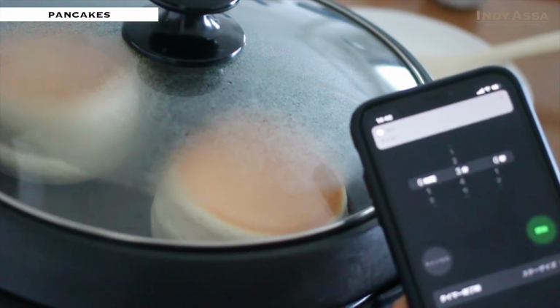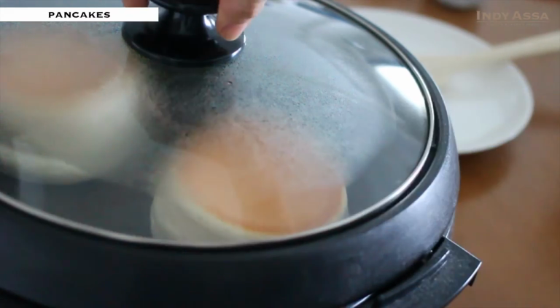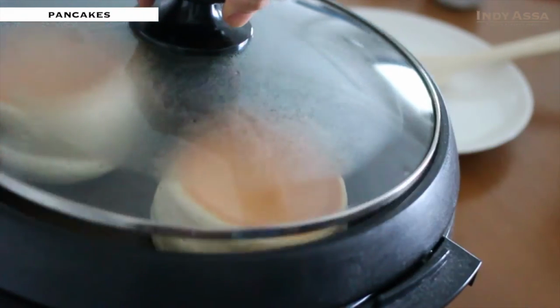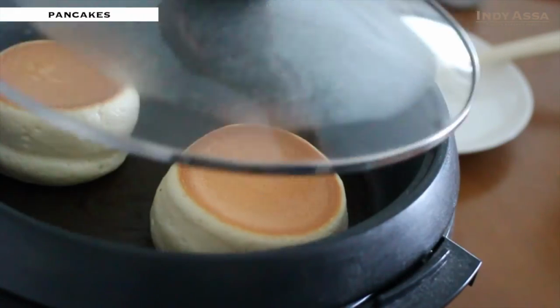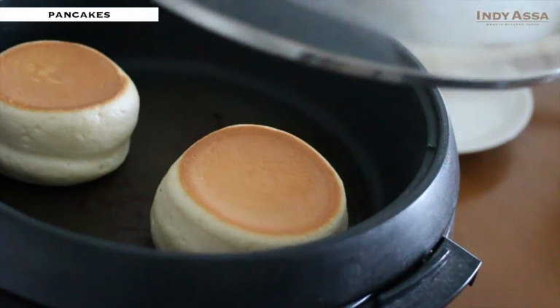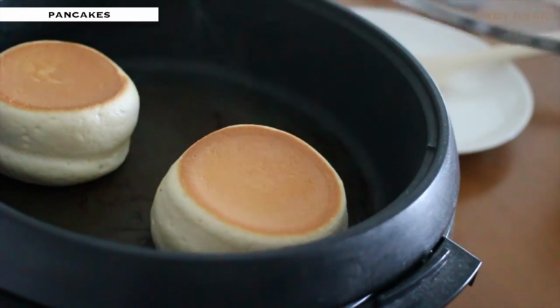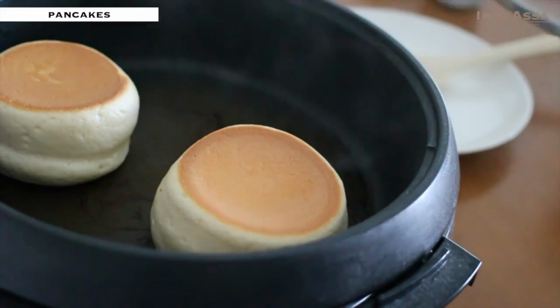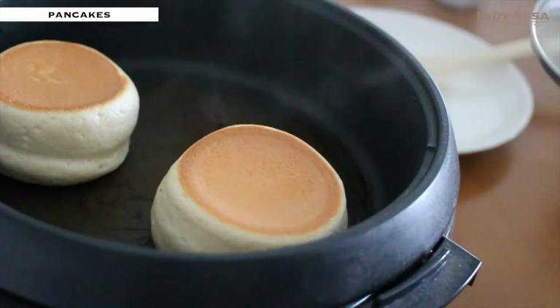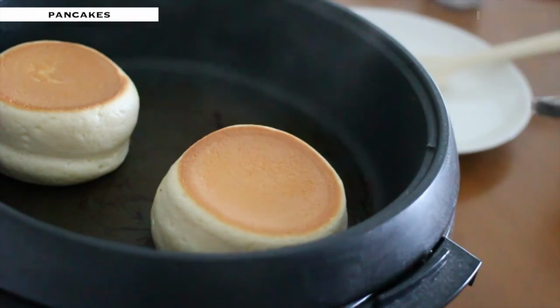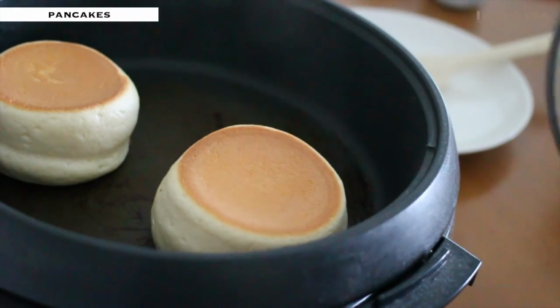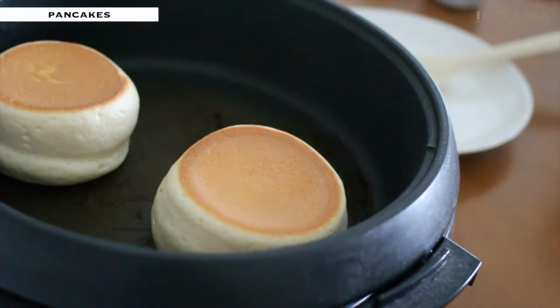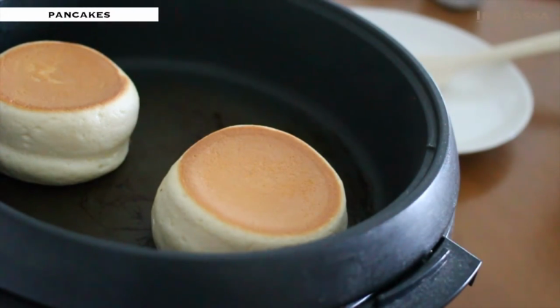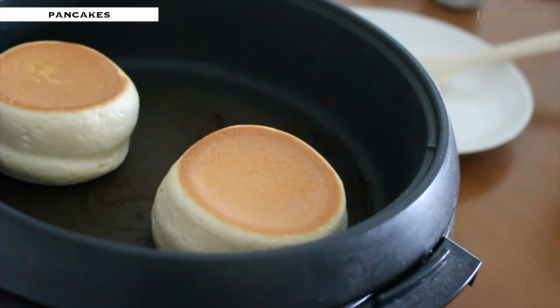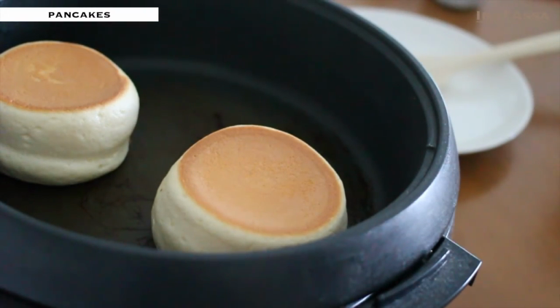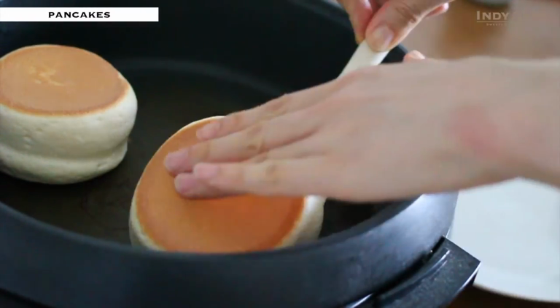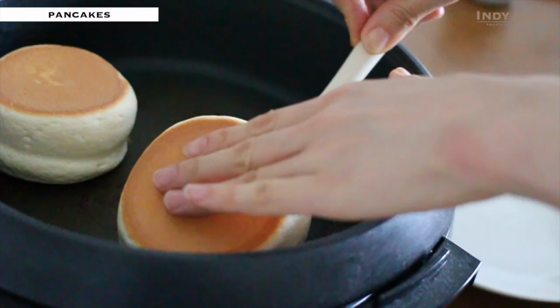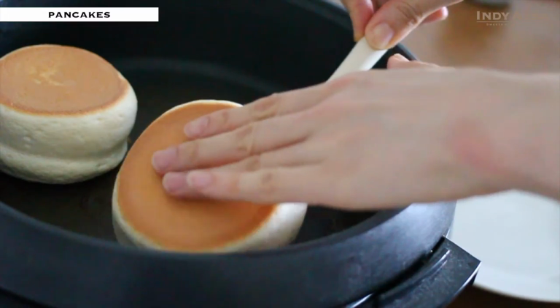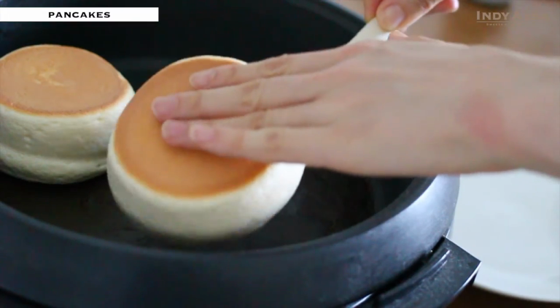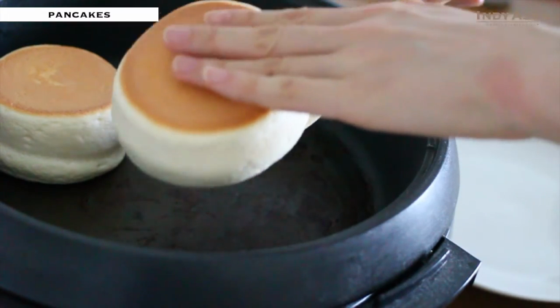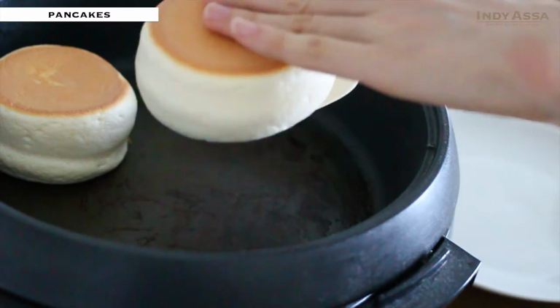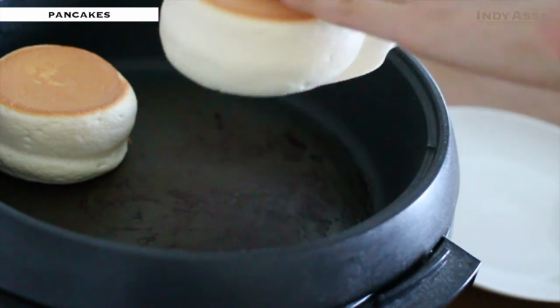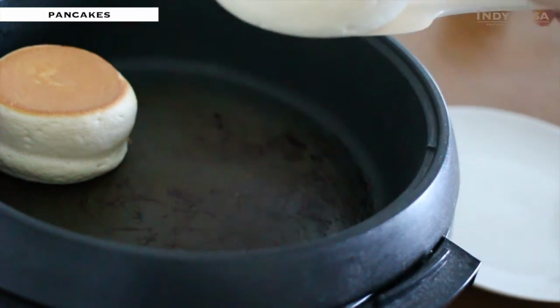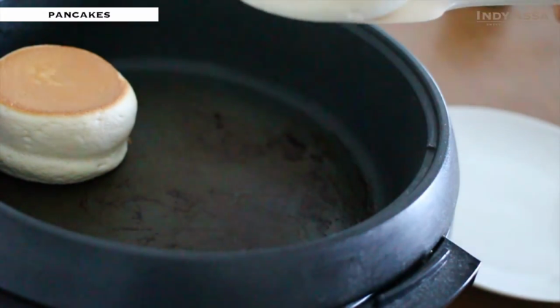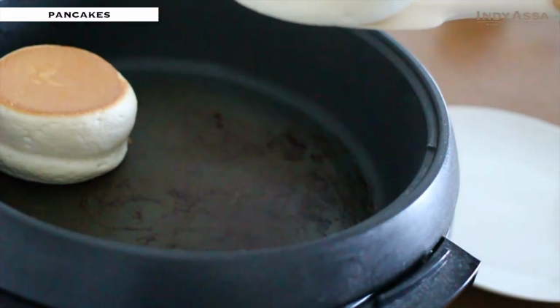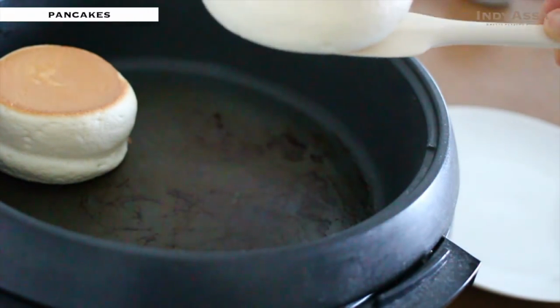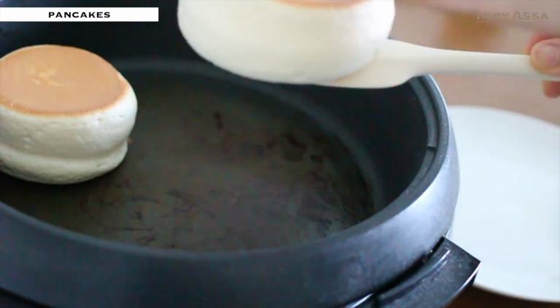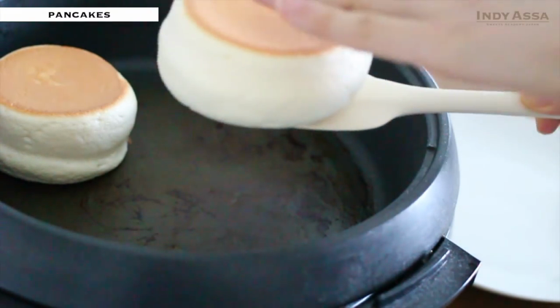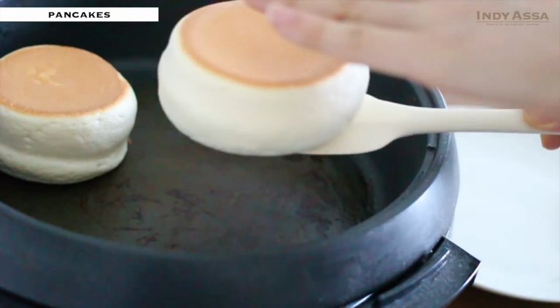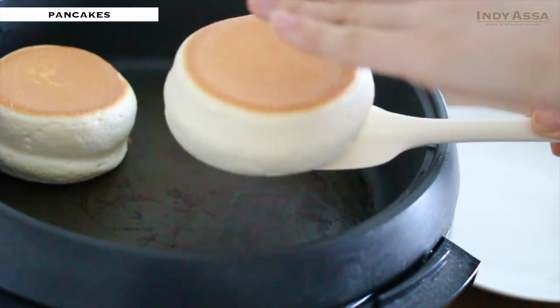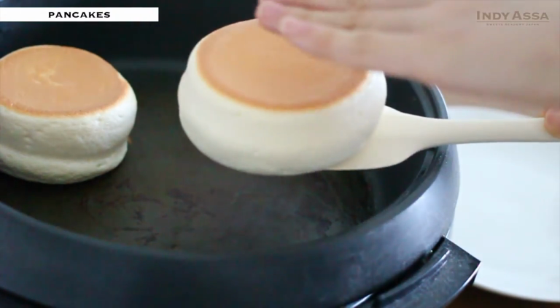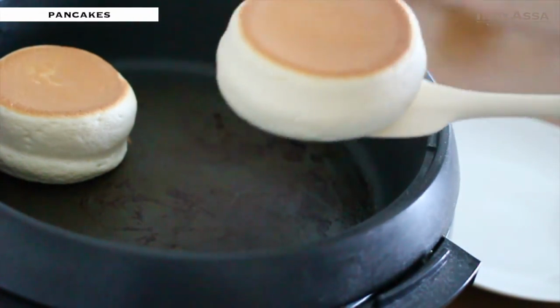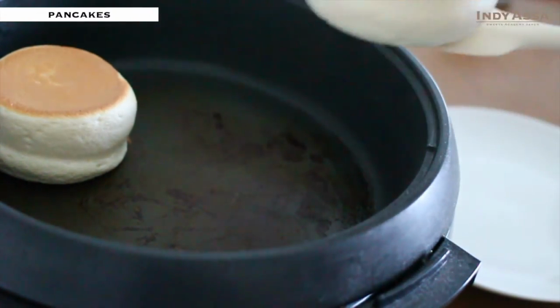Once your pancakes are baked, transfer them to a plate. Be careful — they are super soft.